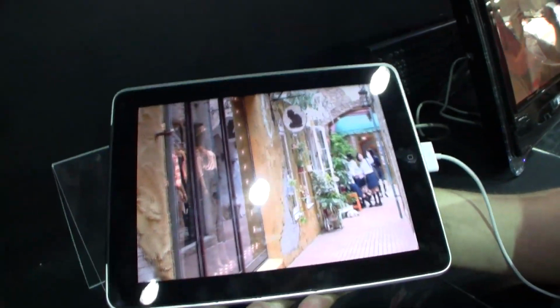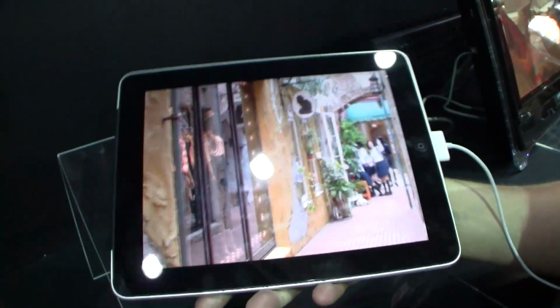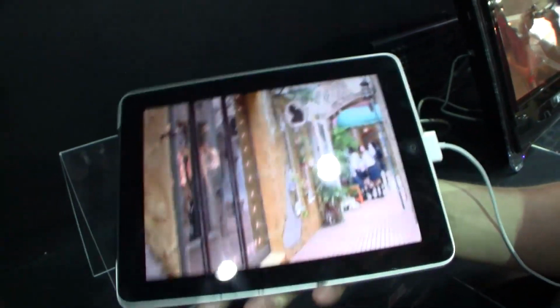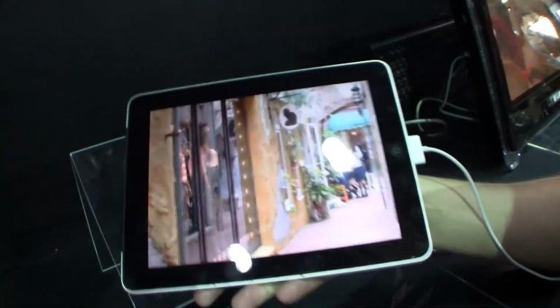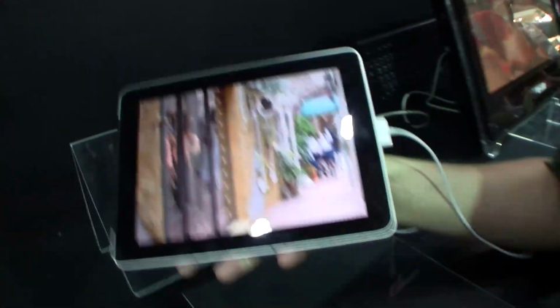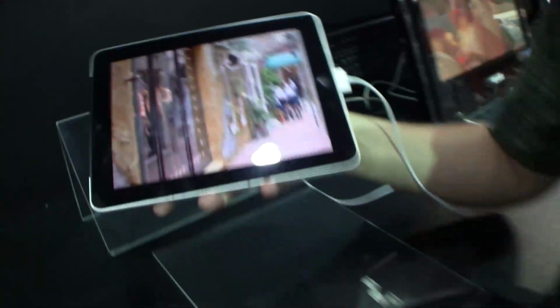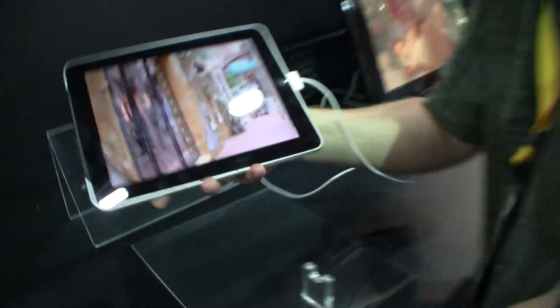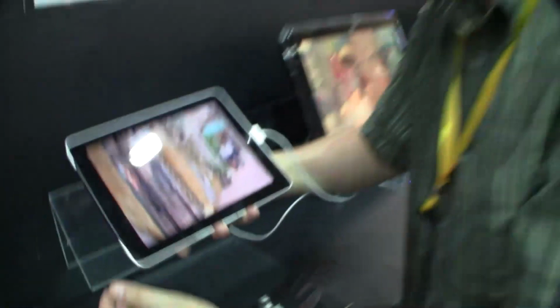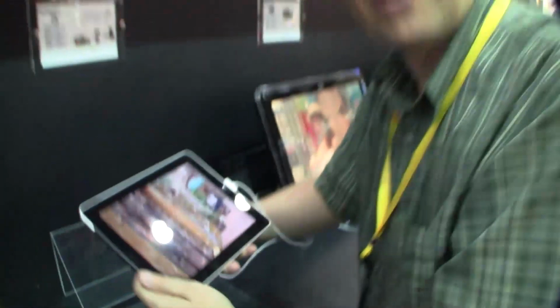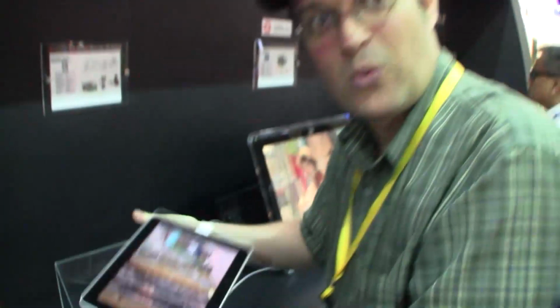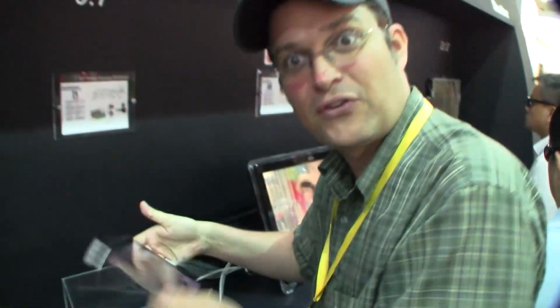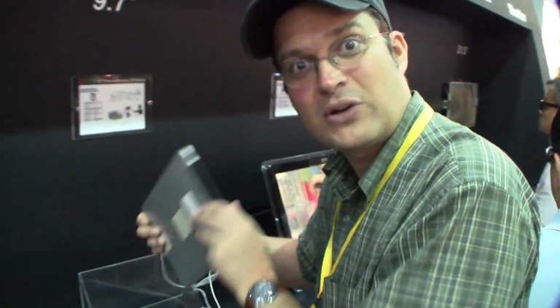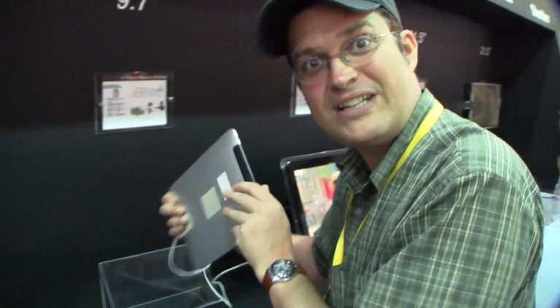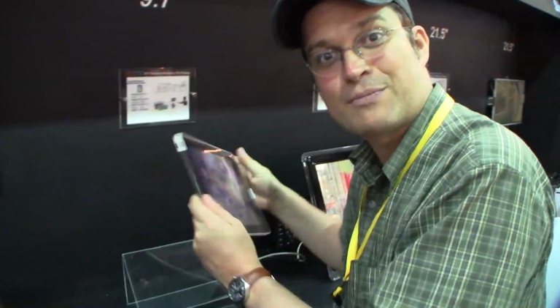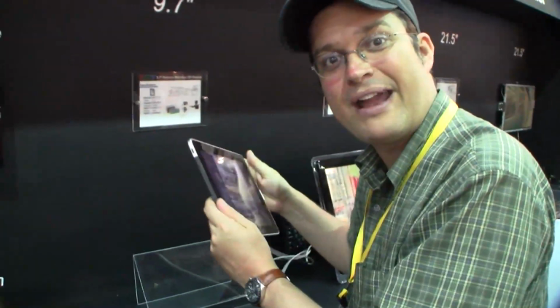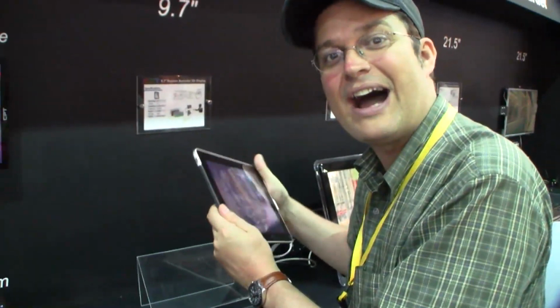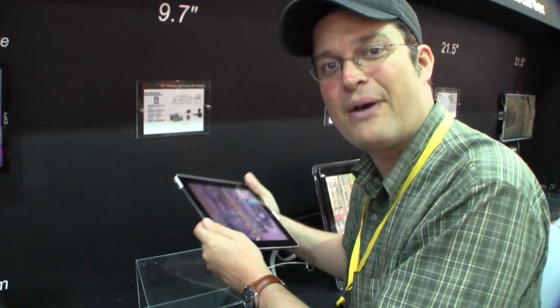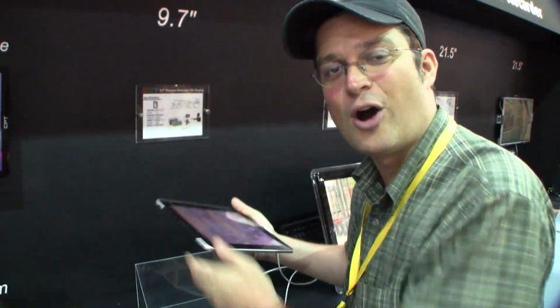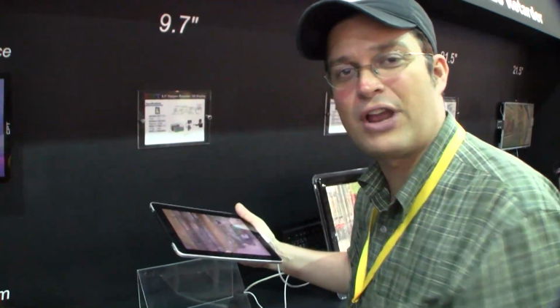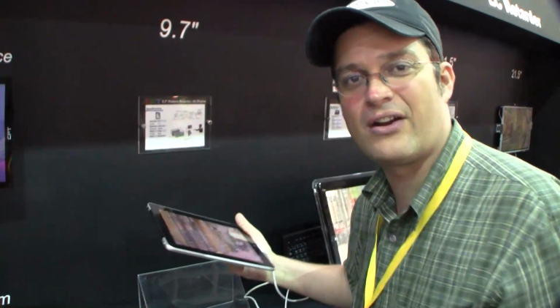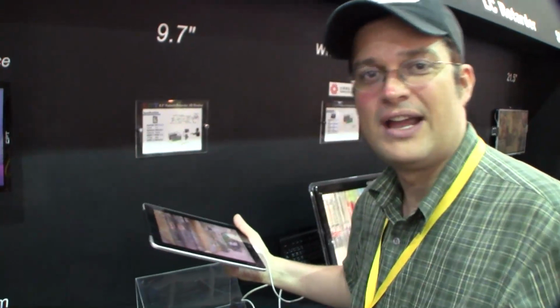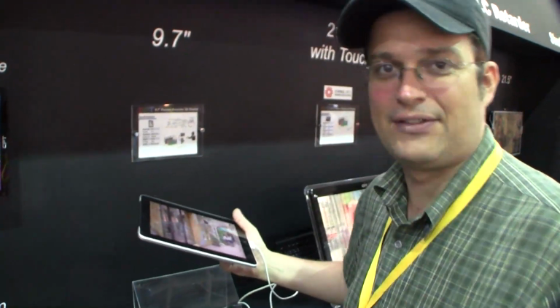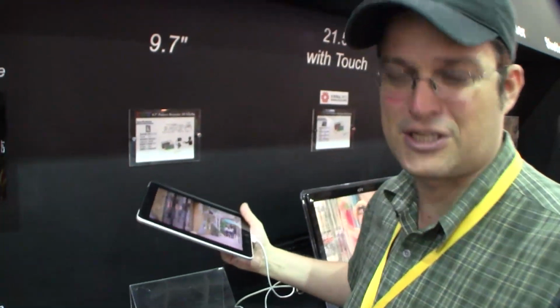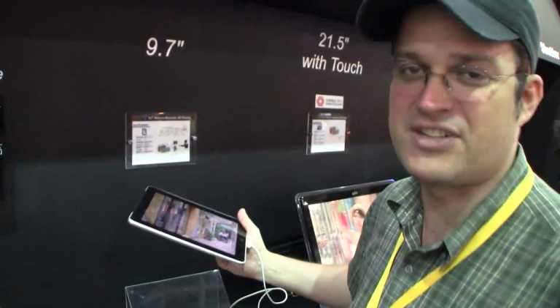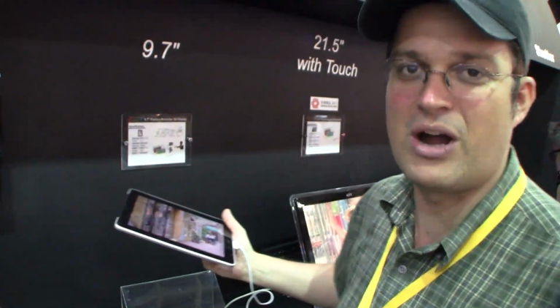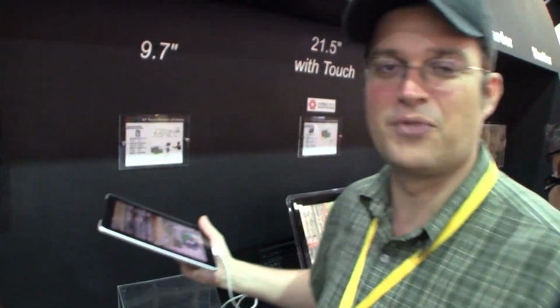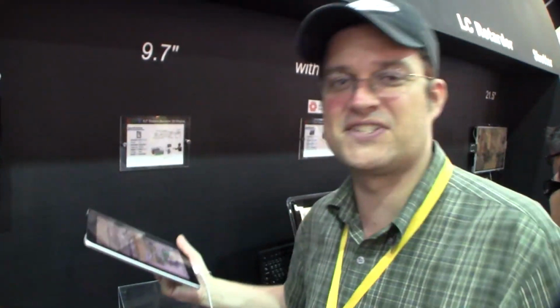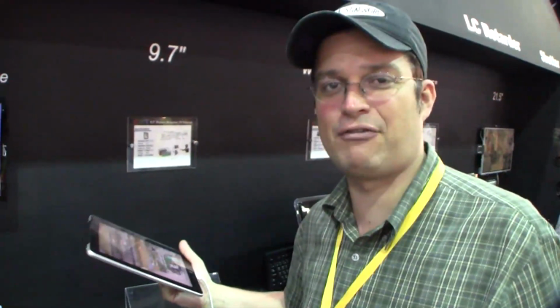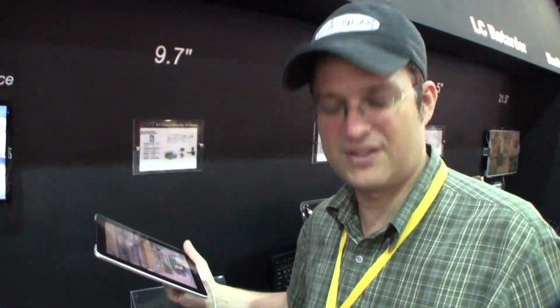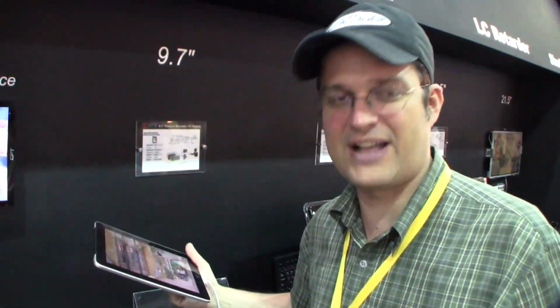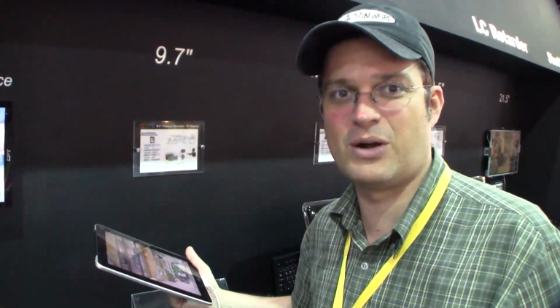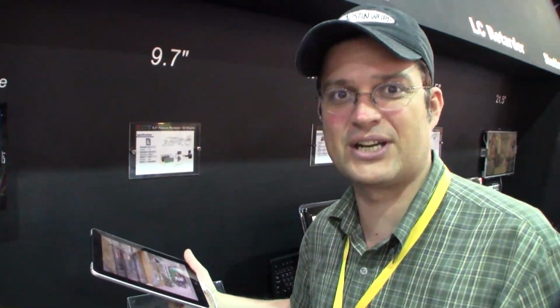I'm Sascha for netbooknews.com with the 3D display iPad, here at Display Taiwan 2011. Thanks for watching.